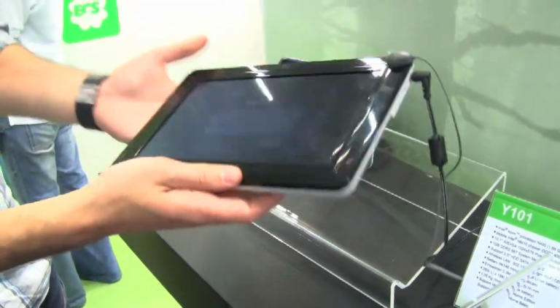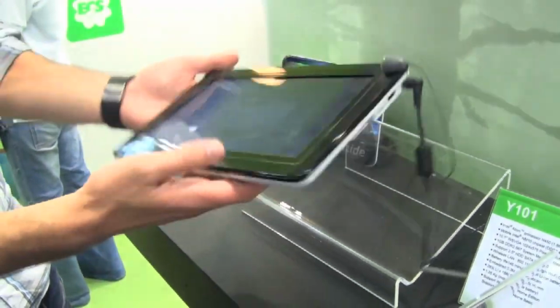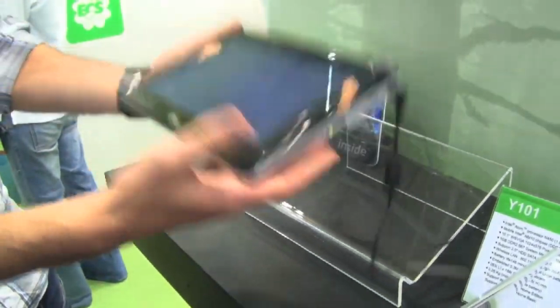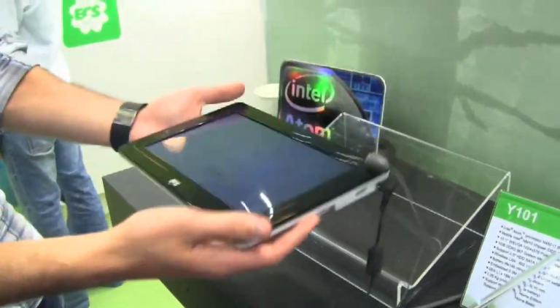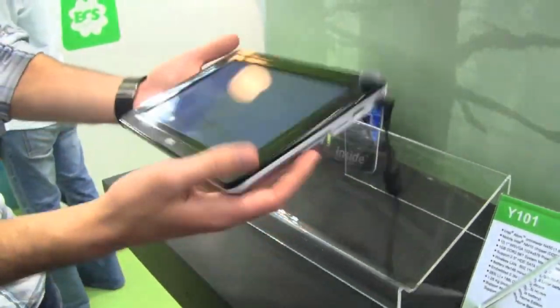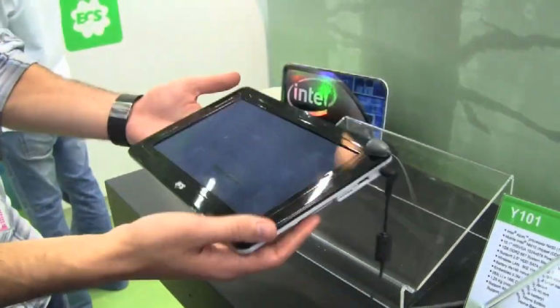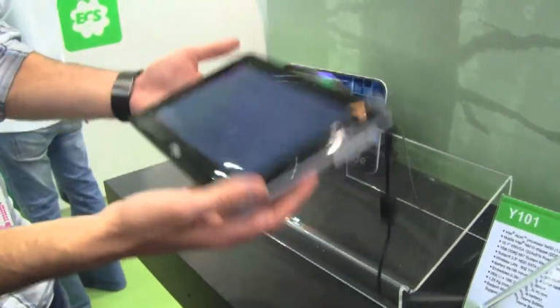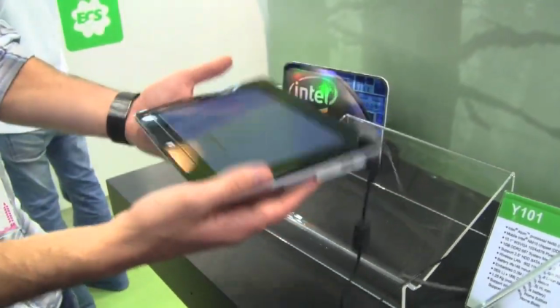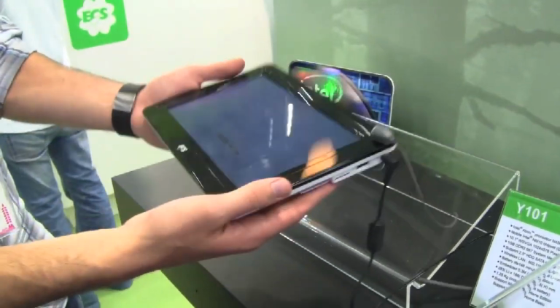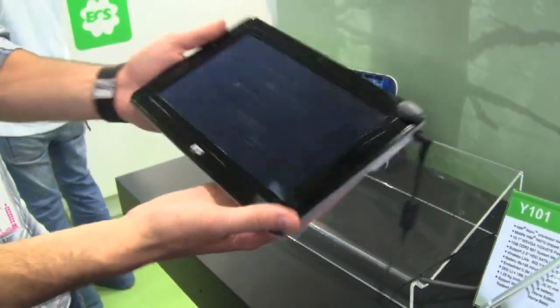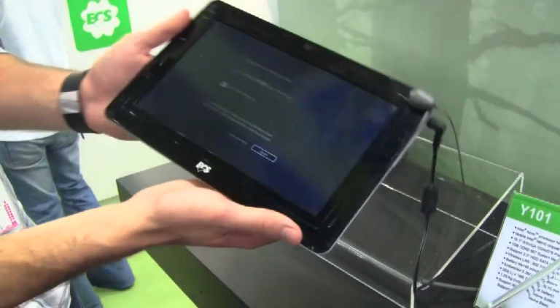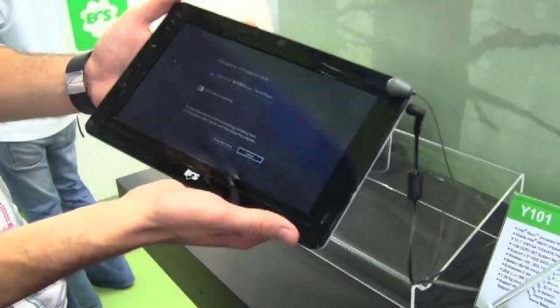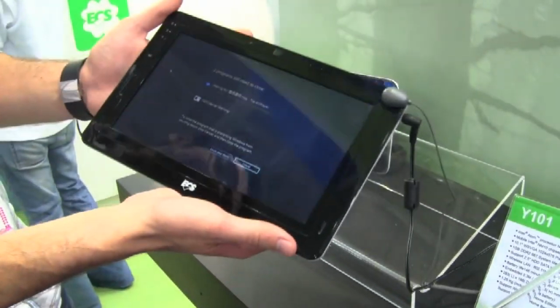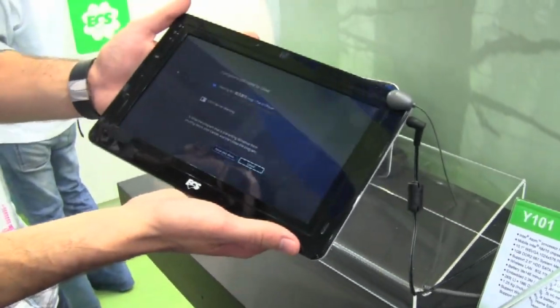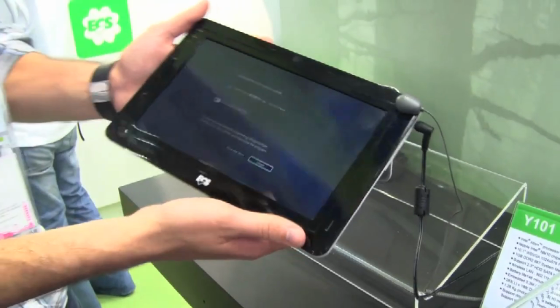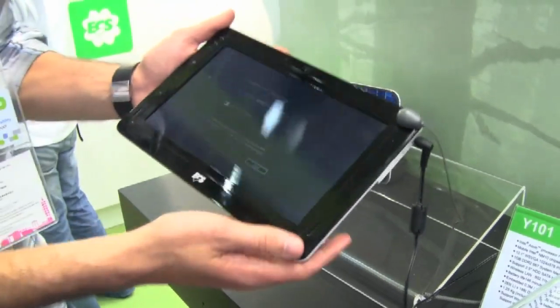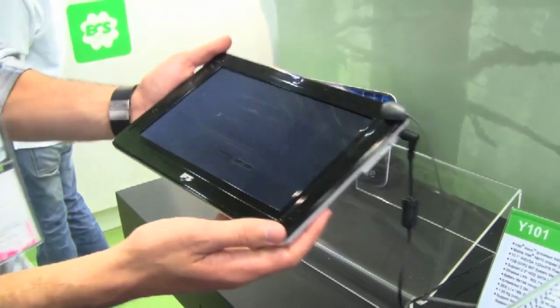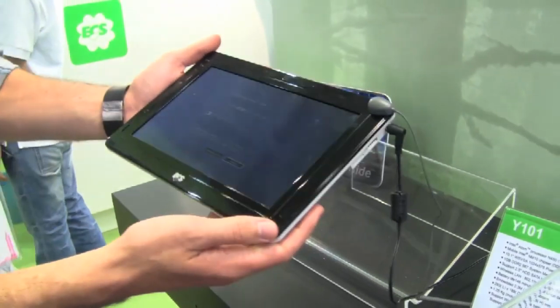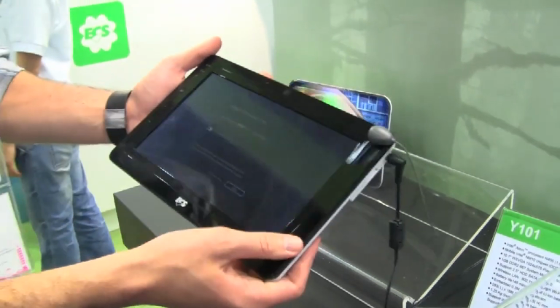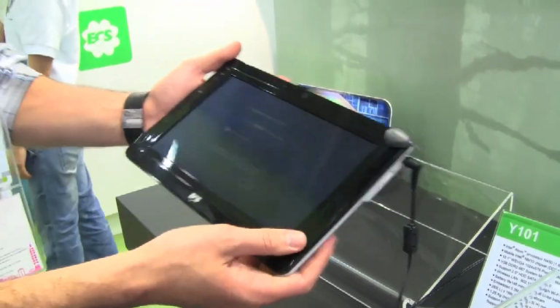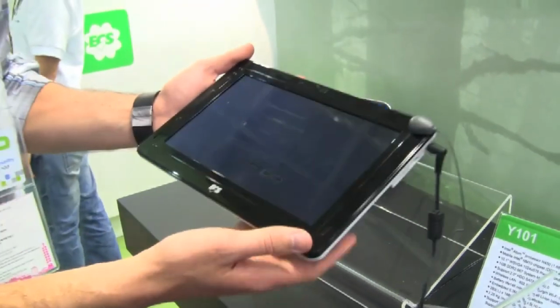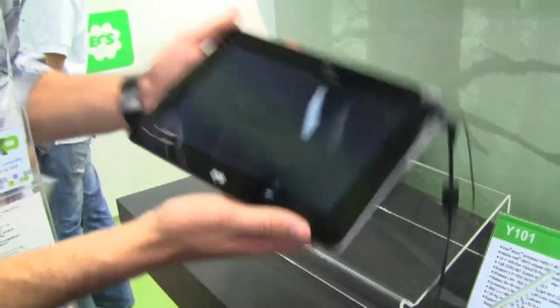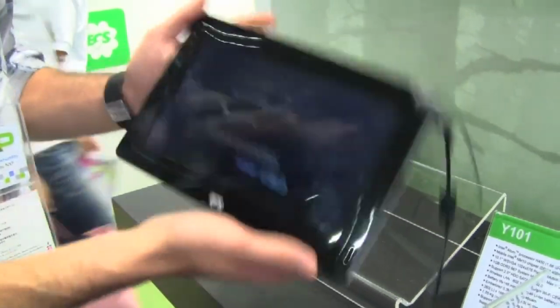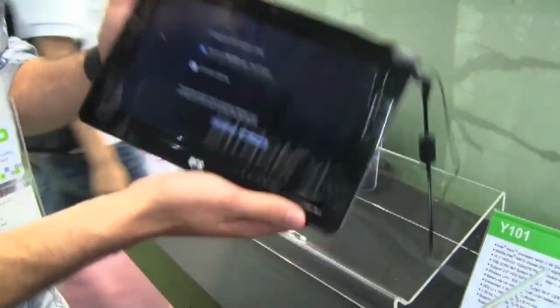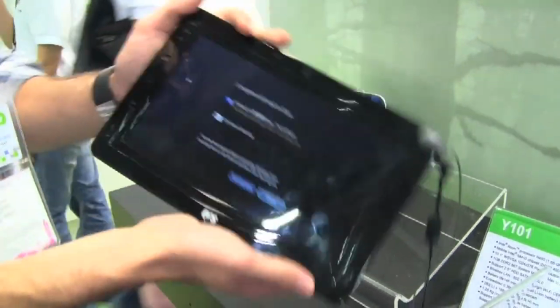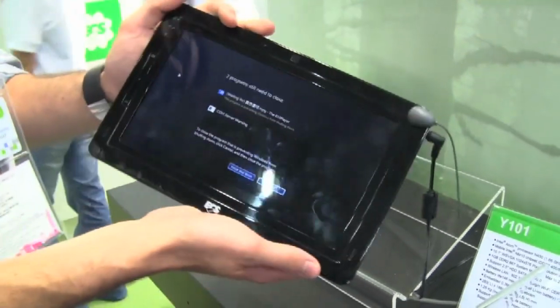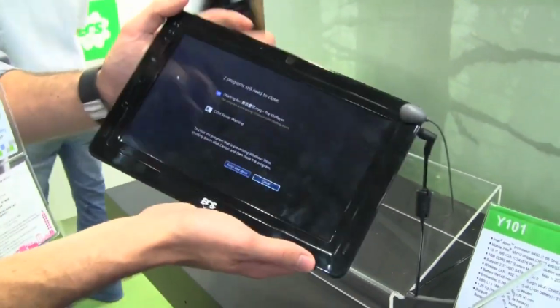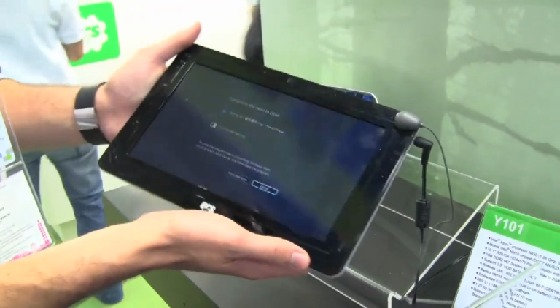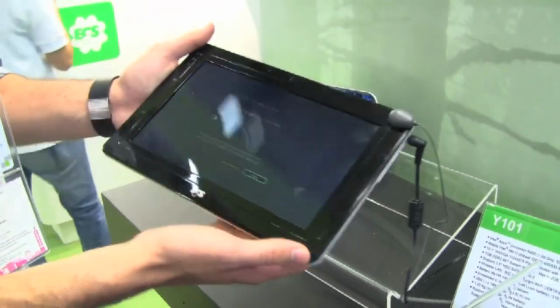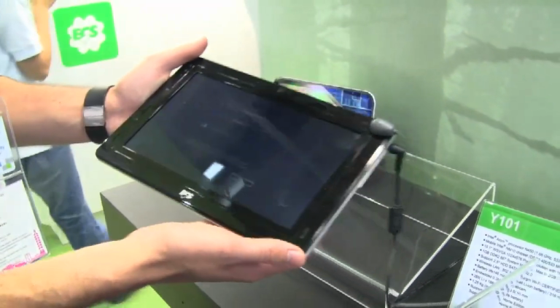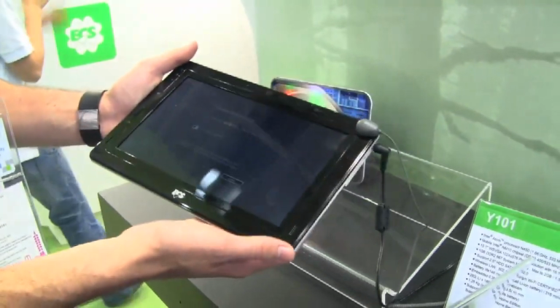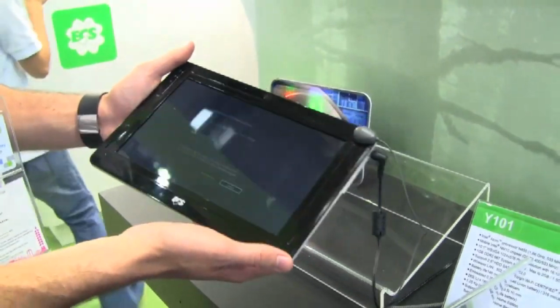I have to say, I was surprised by how light it was, but then the man at the booth told me that there's no battery in it yet, so that would explain that.